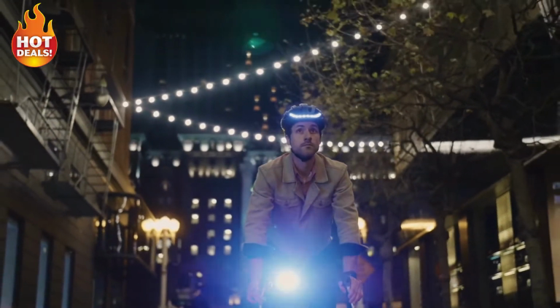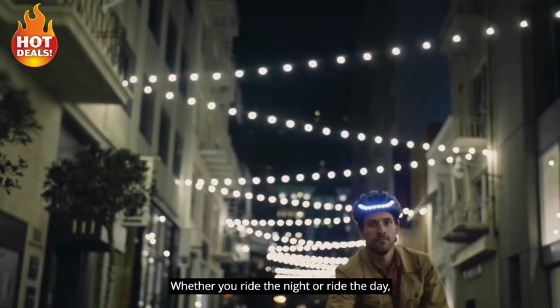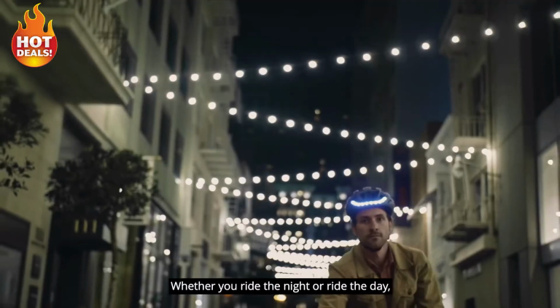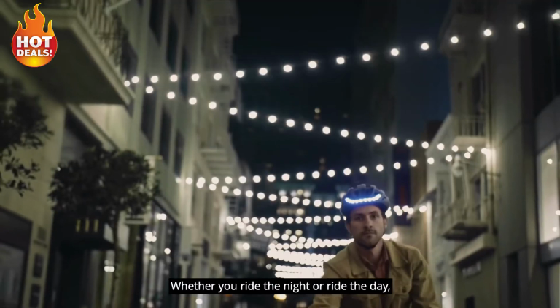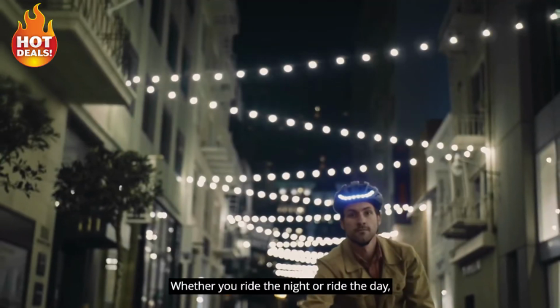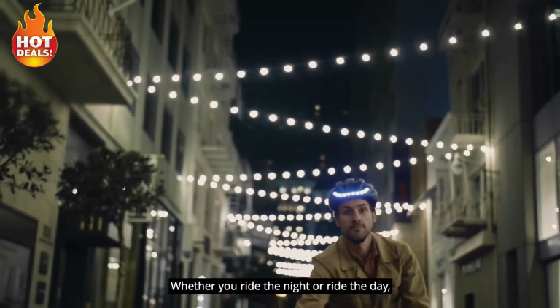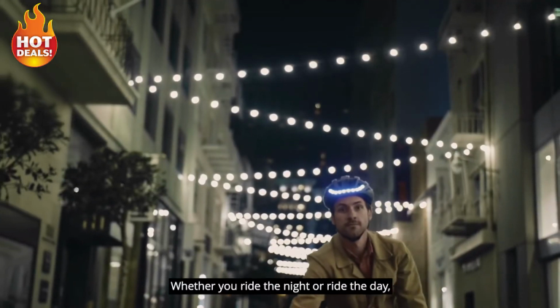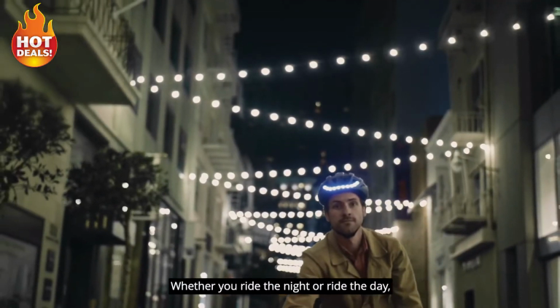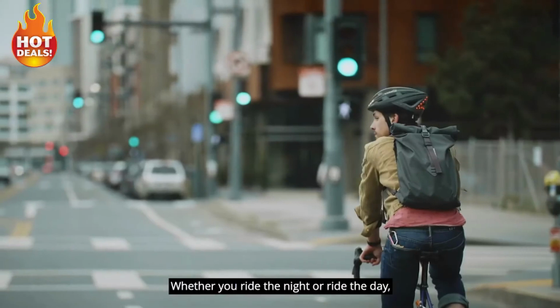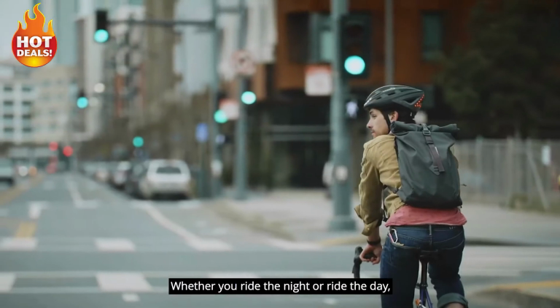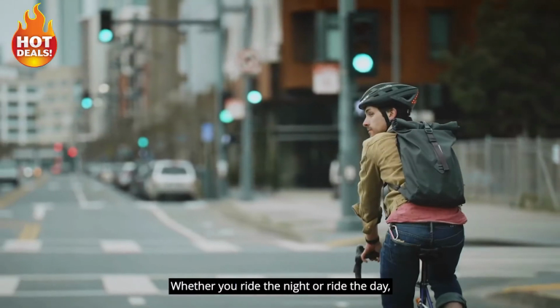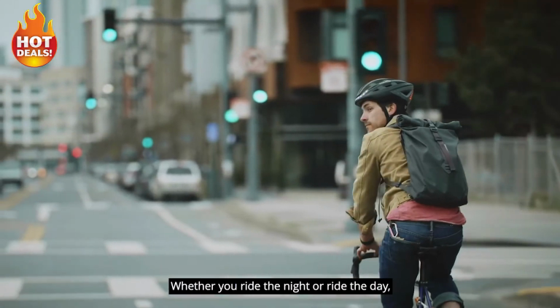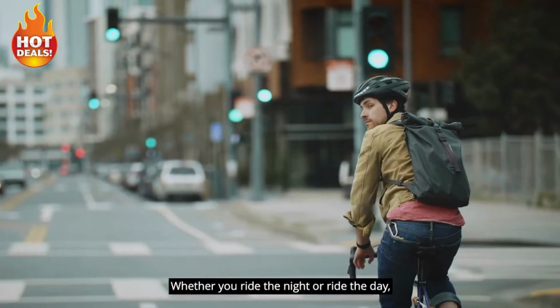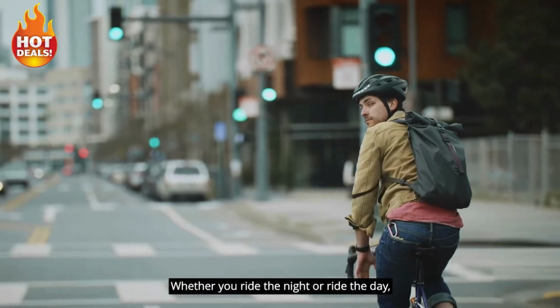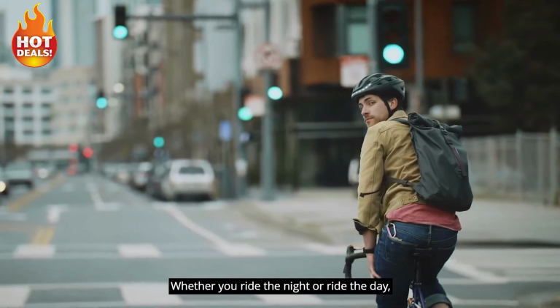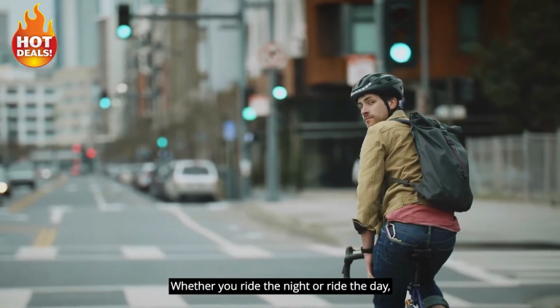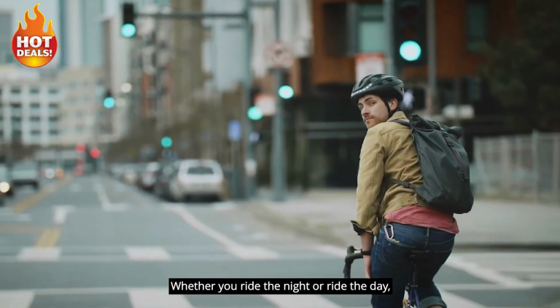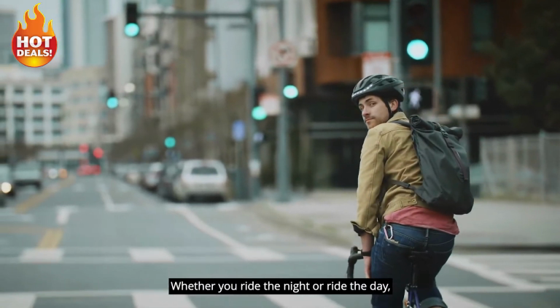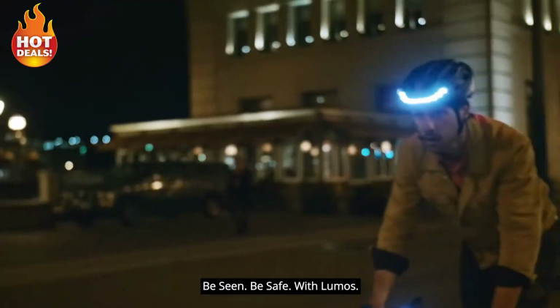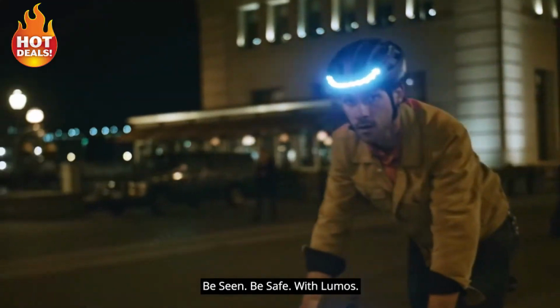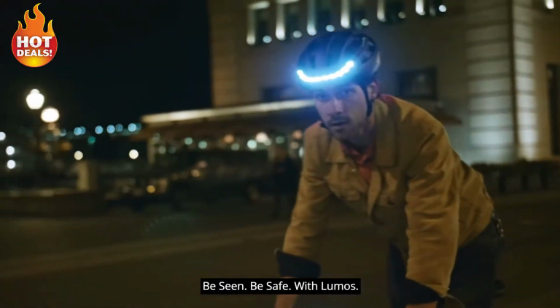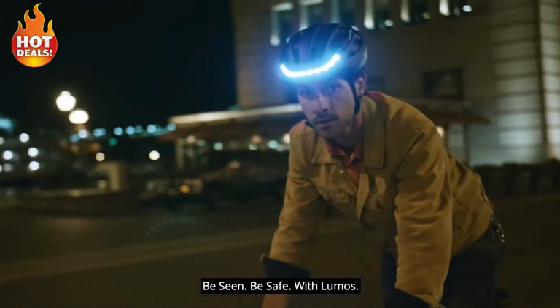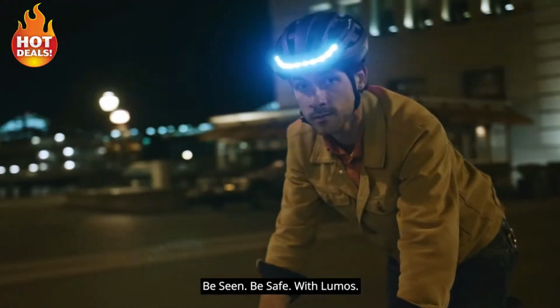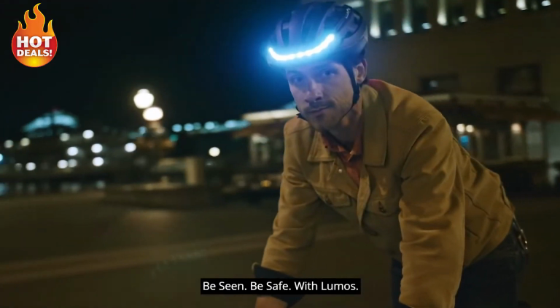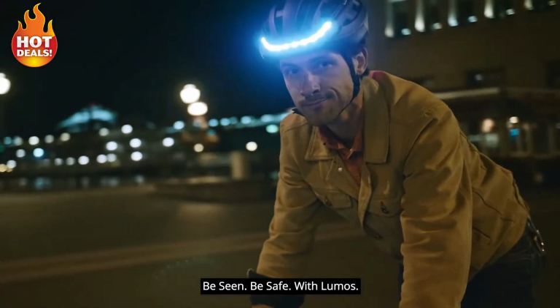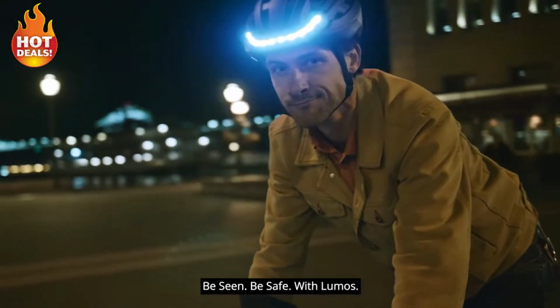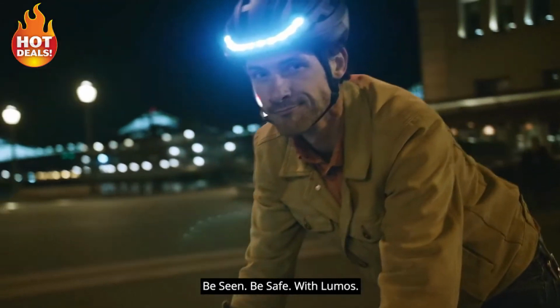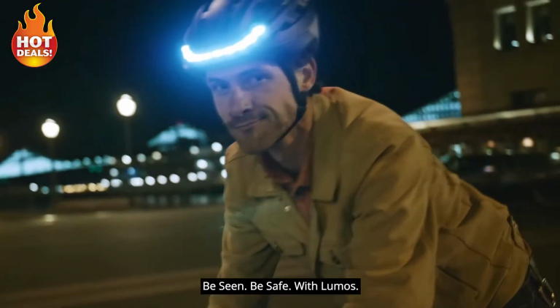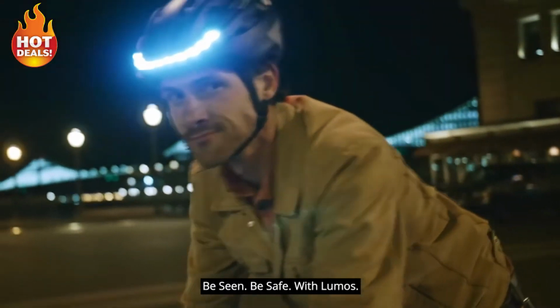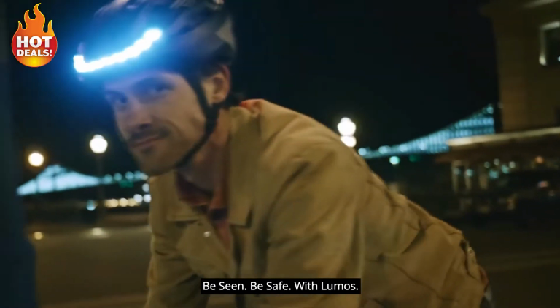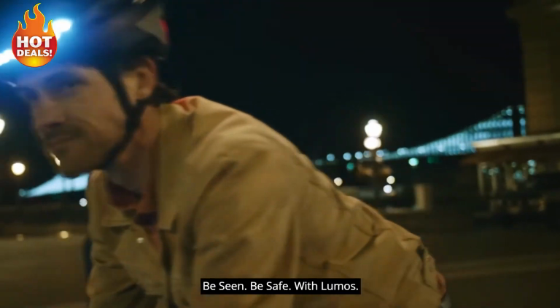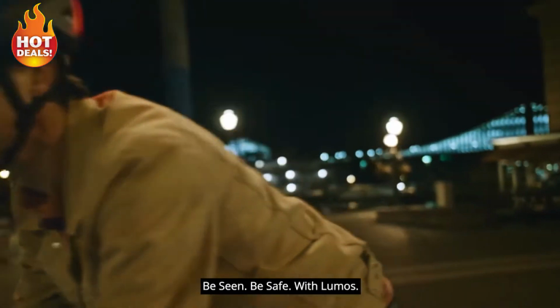Whether you ride the night or ride the day, be seen, be safe, with Lumos.